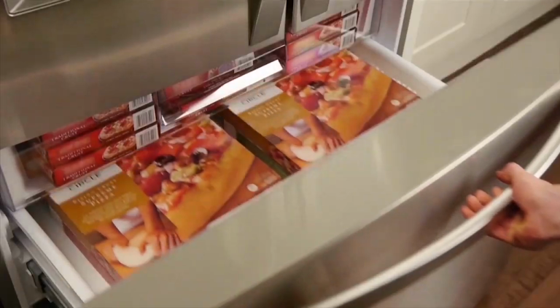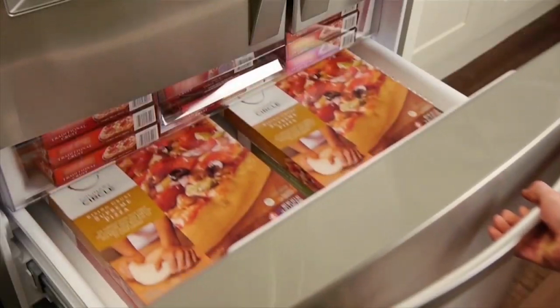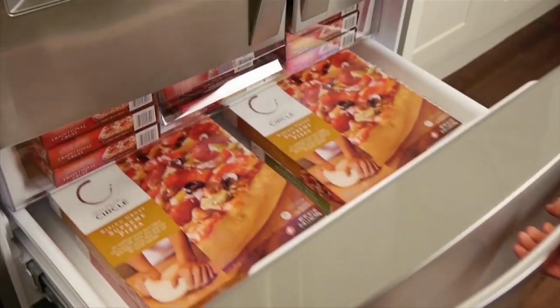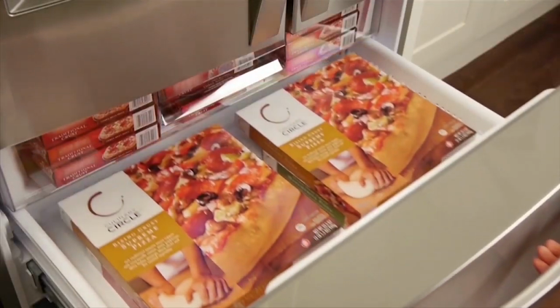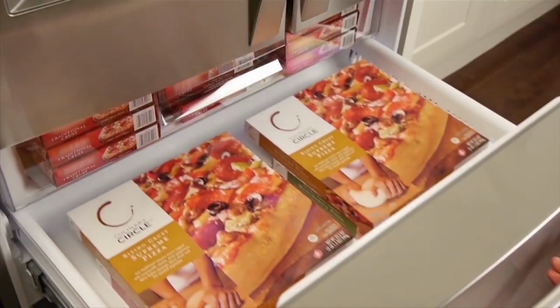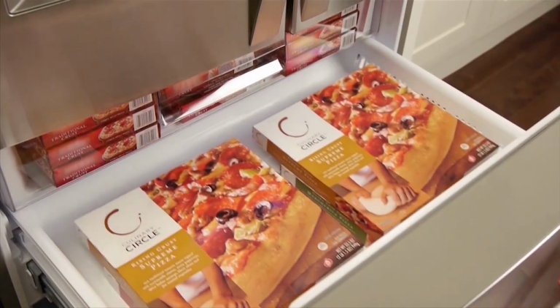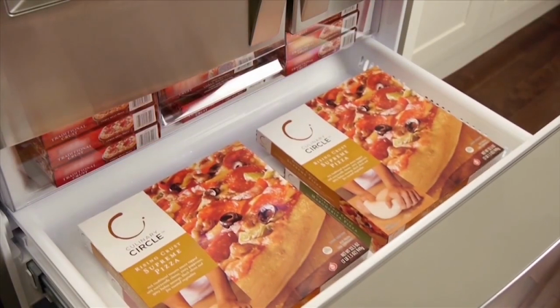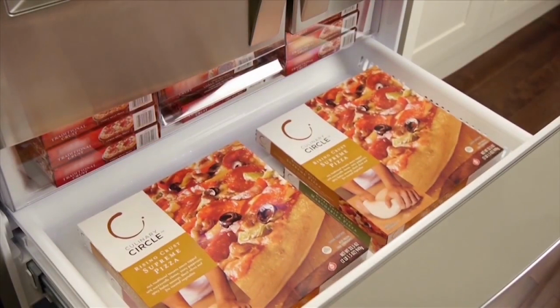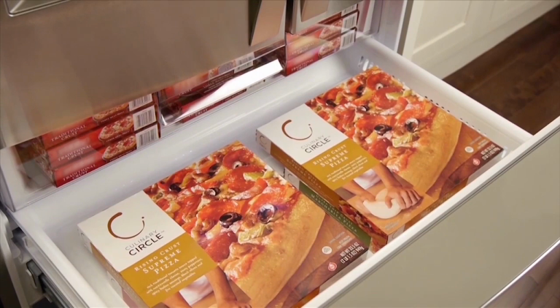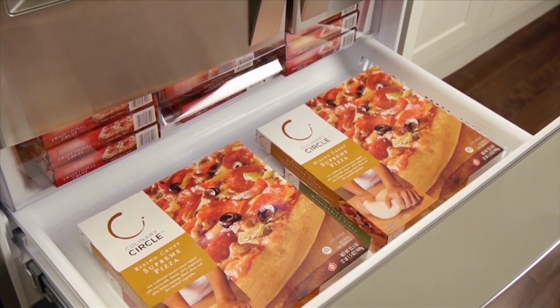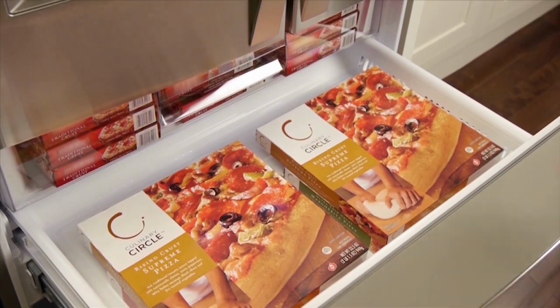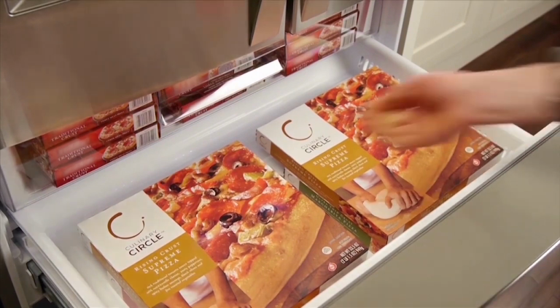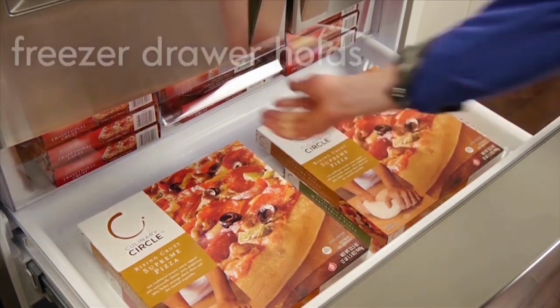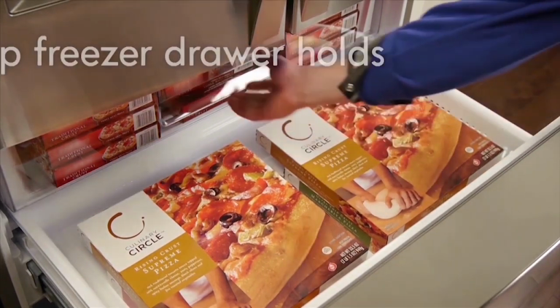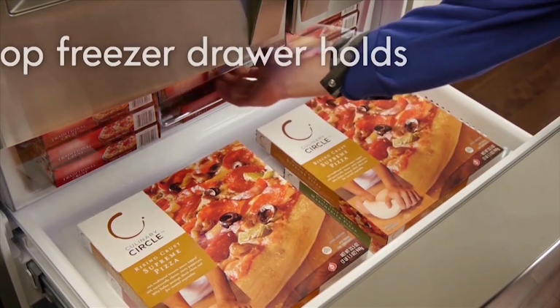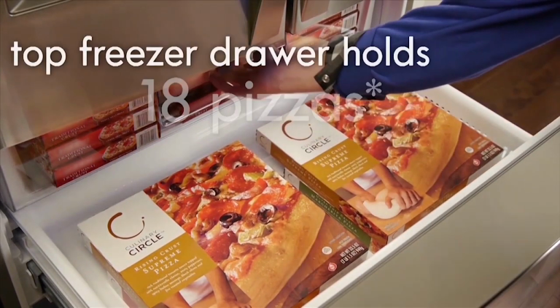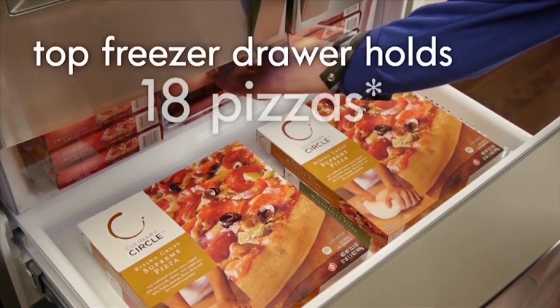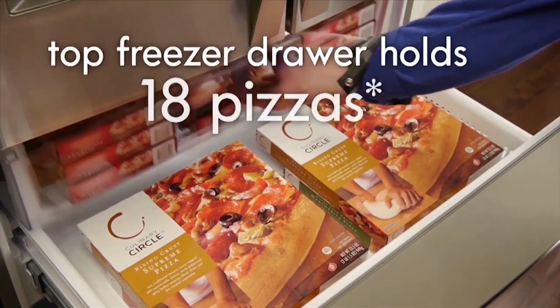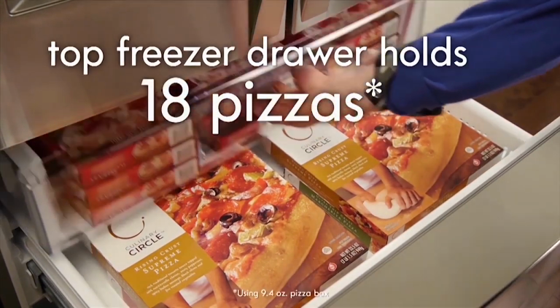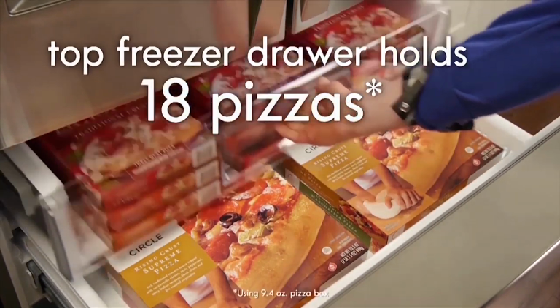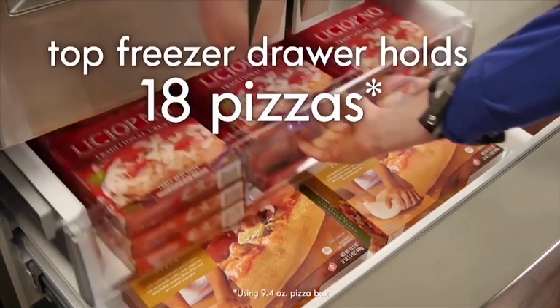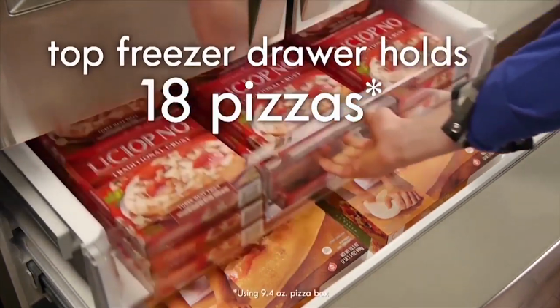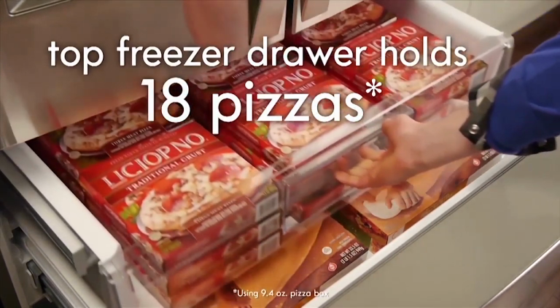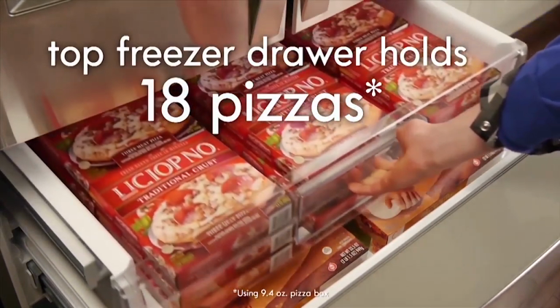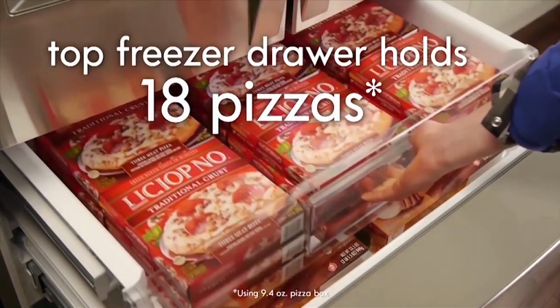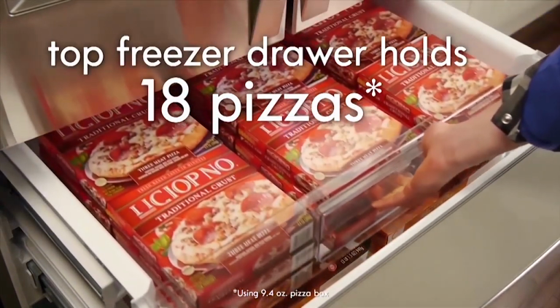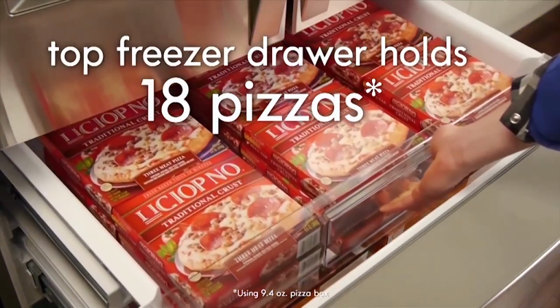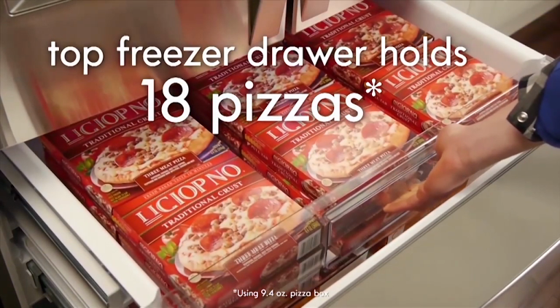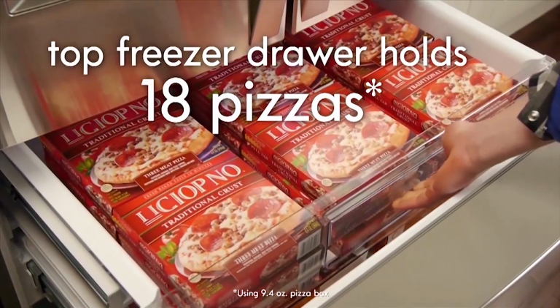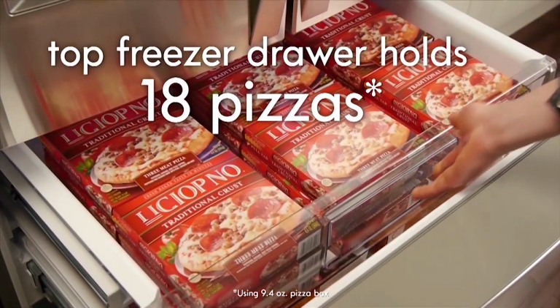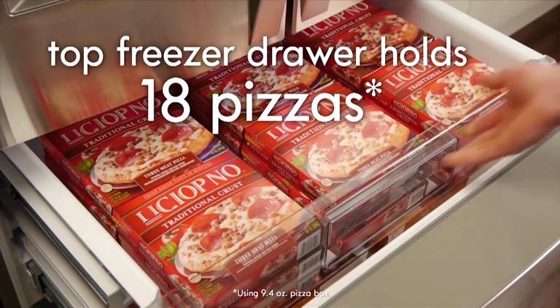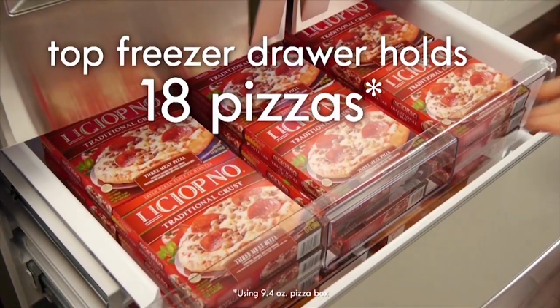And since he's always hungry, there's space for 18 pizzas in the top freezer drawer.